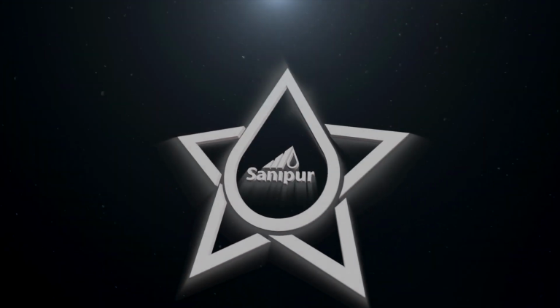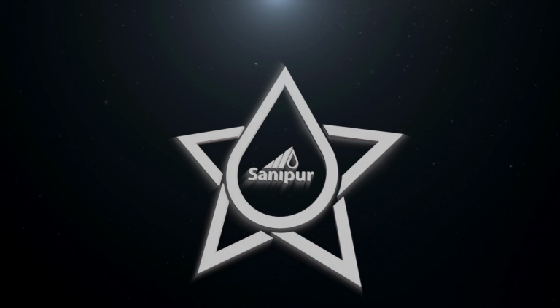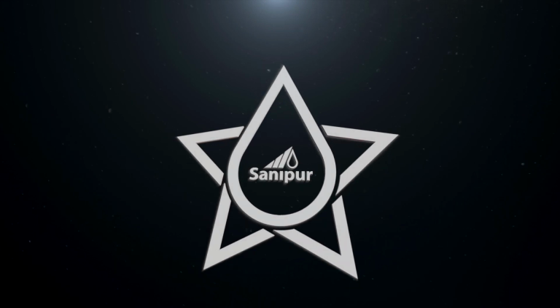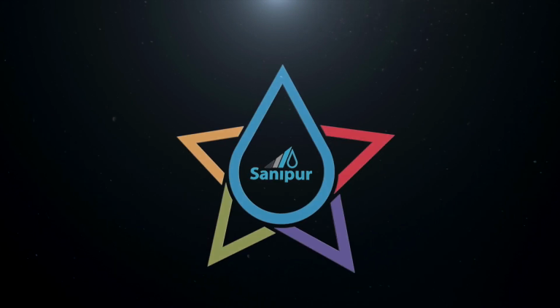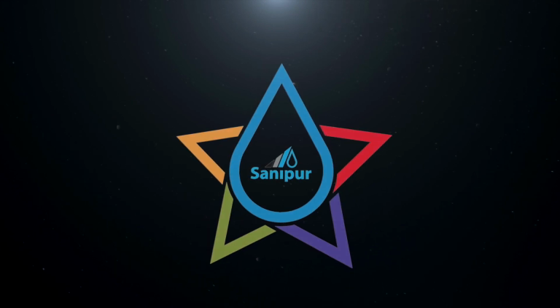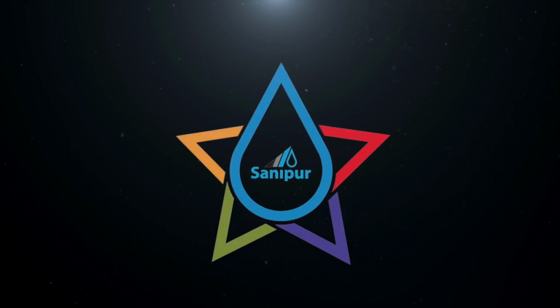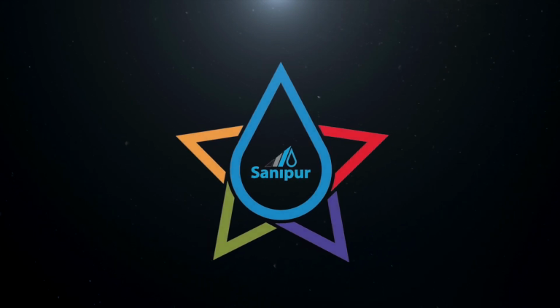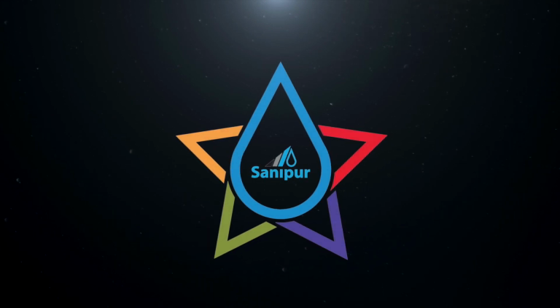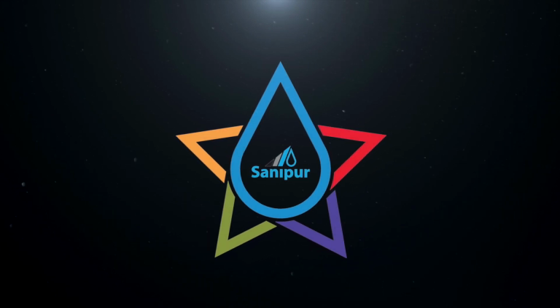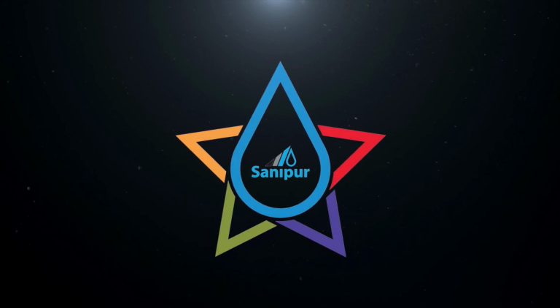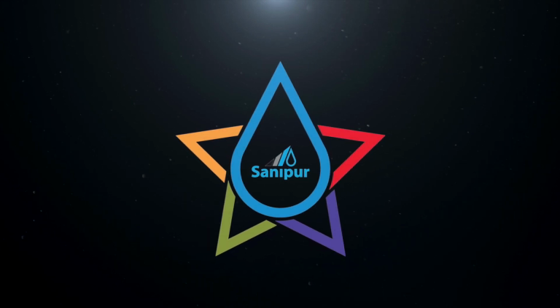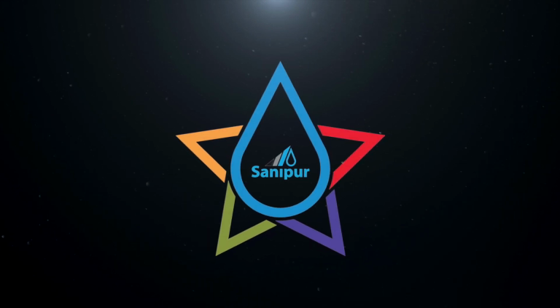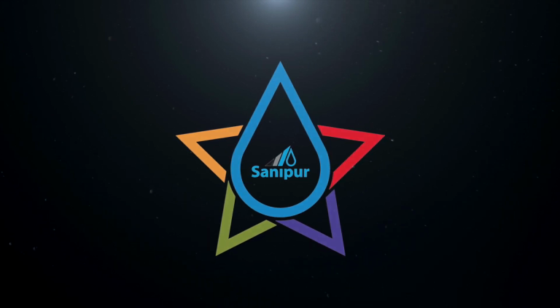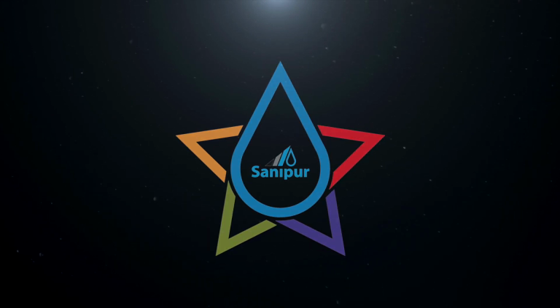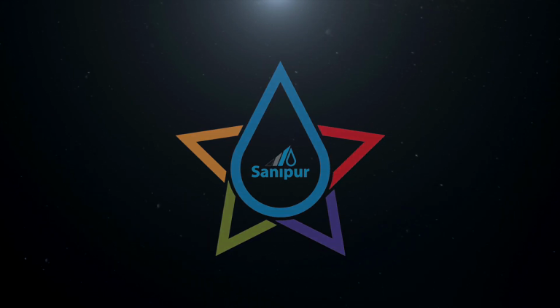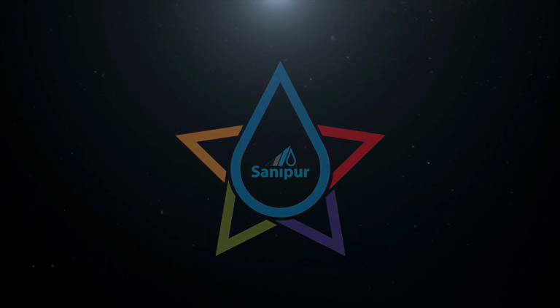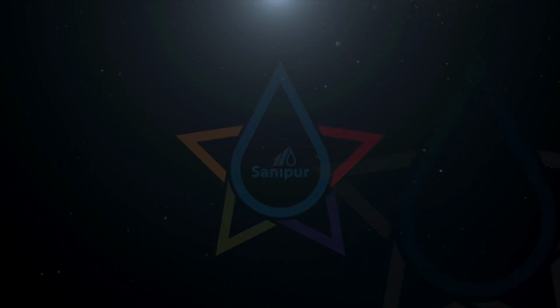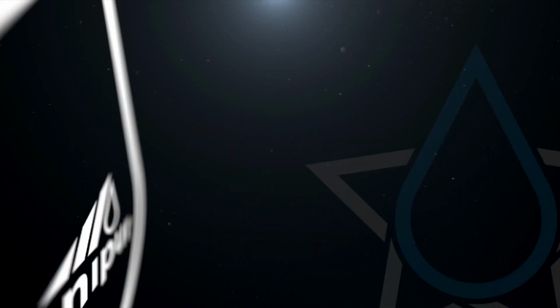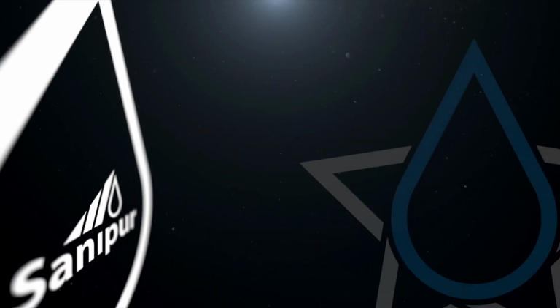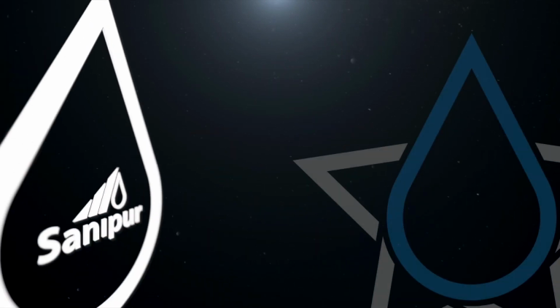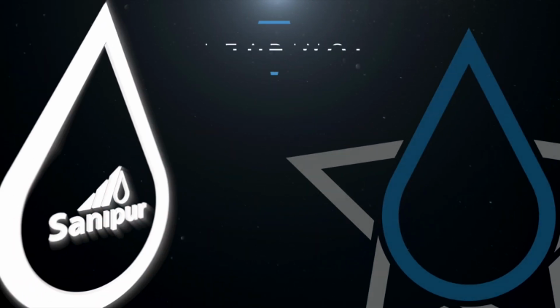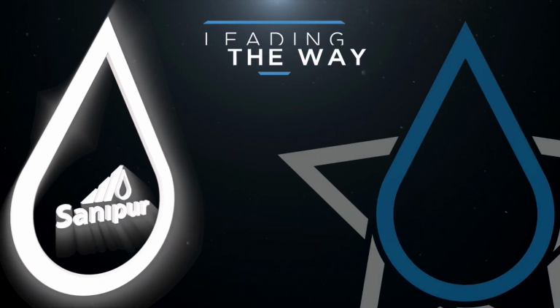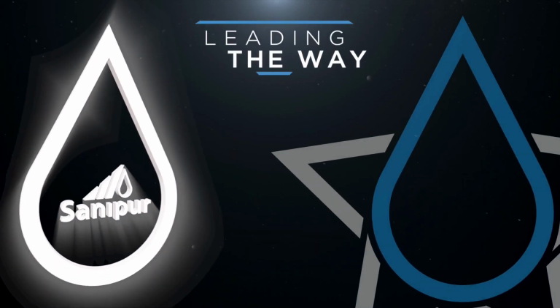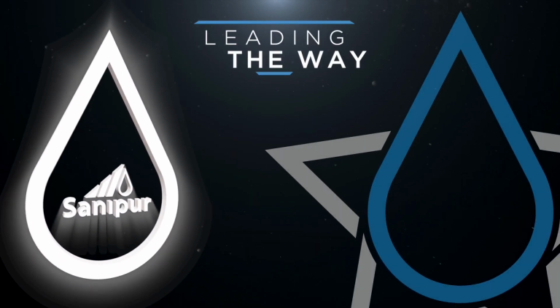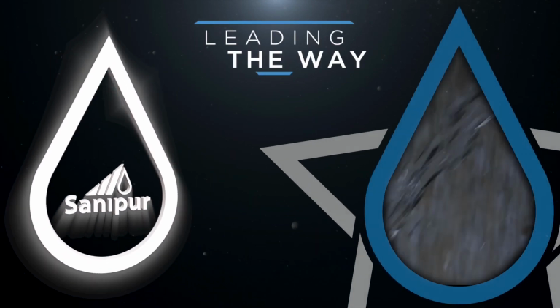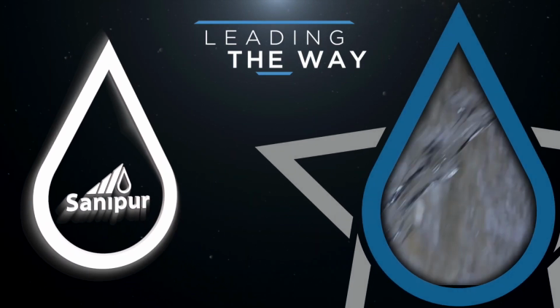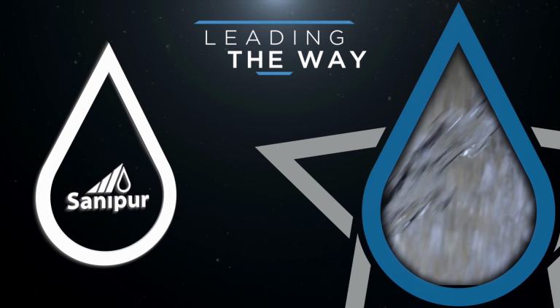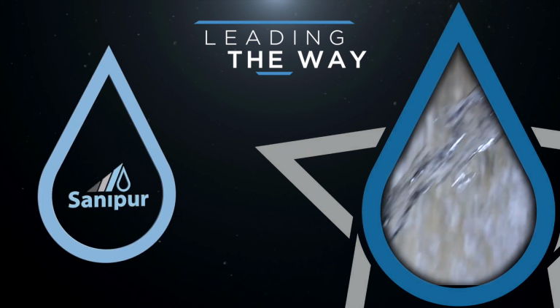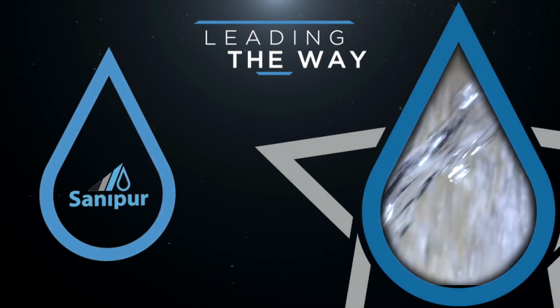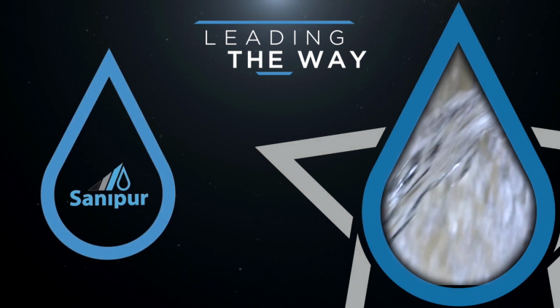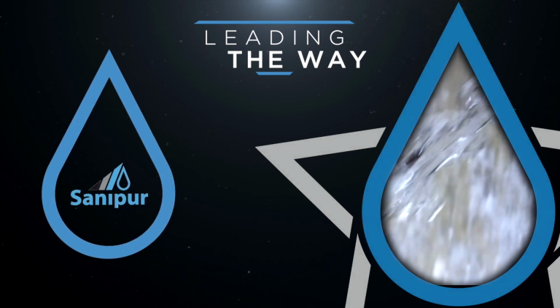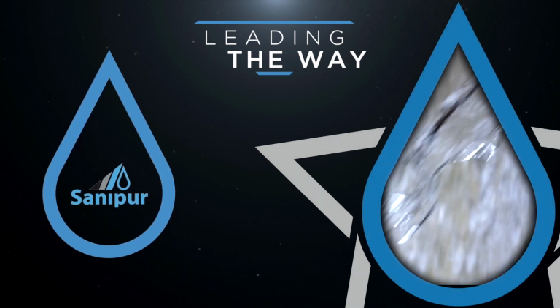Sanipur — we are a global provider of water hygiene technologies since 1985.